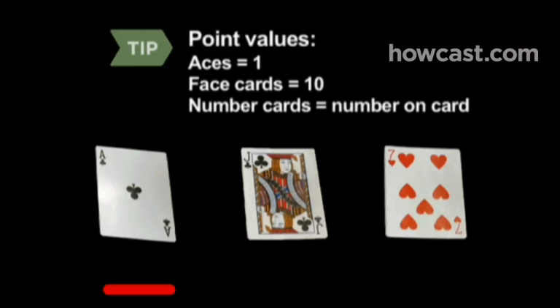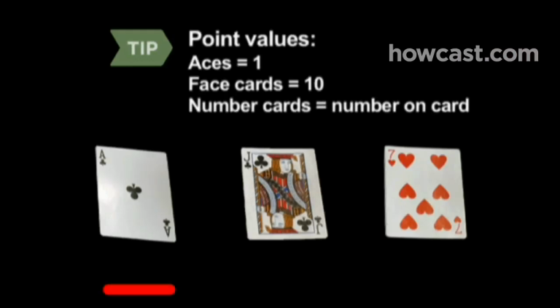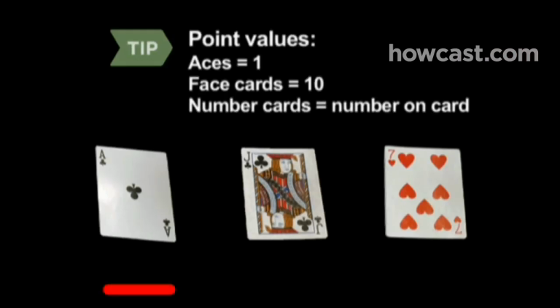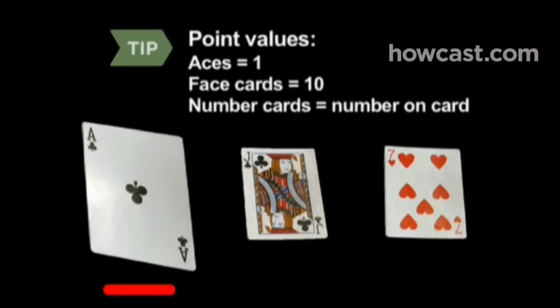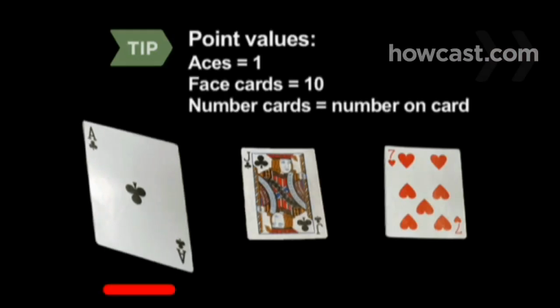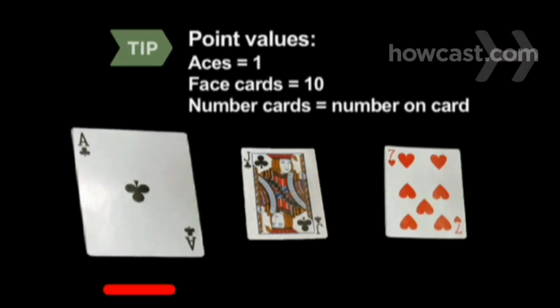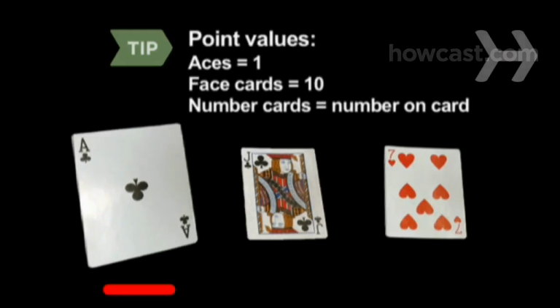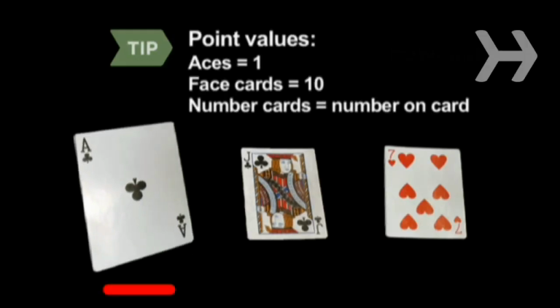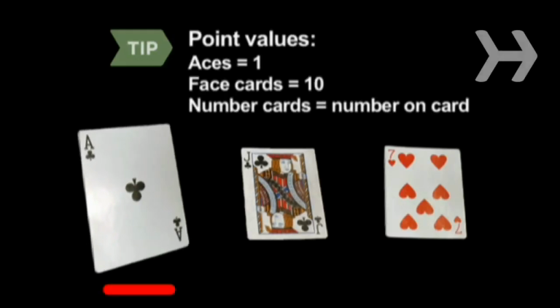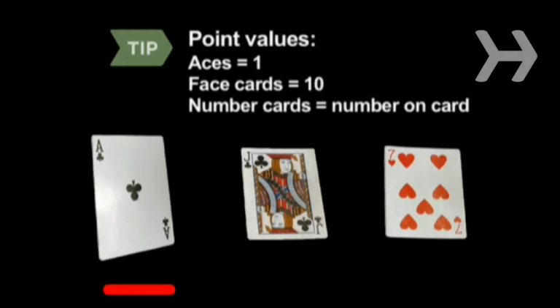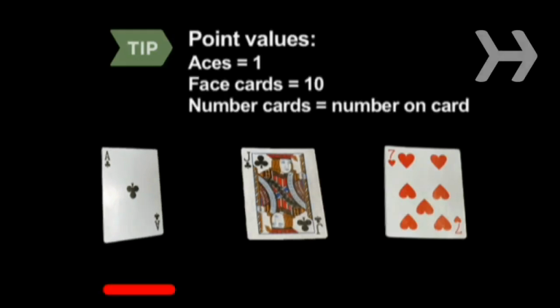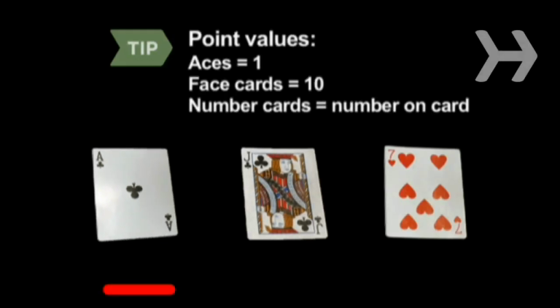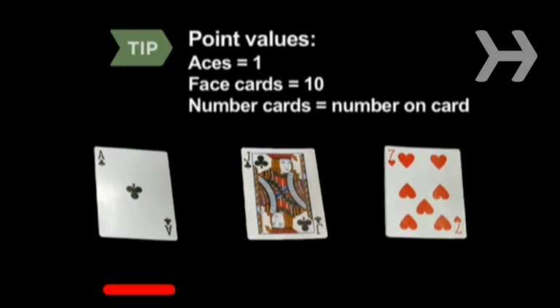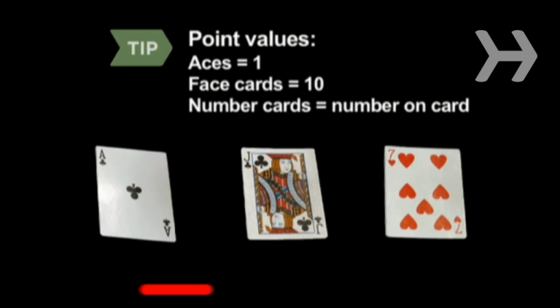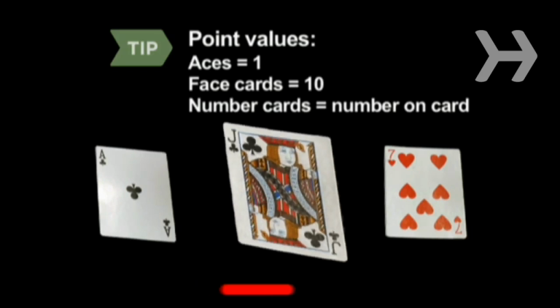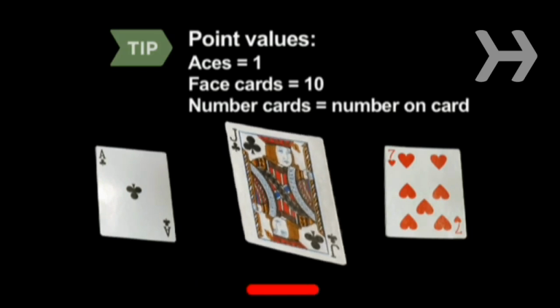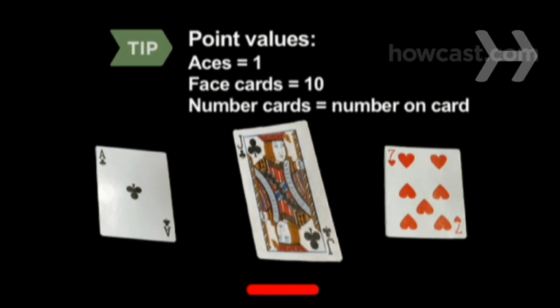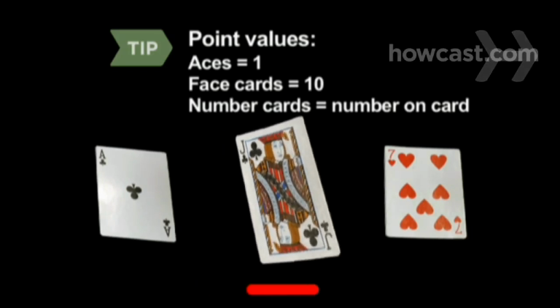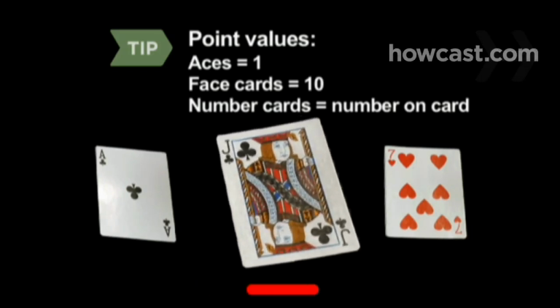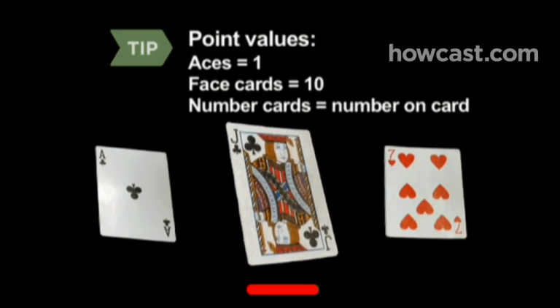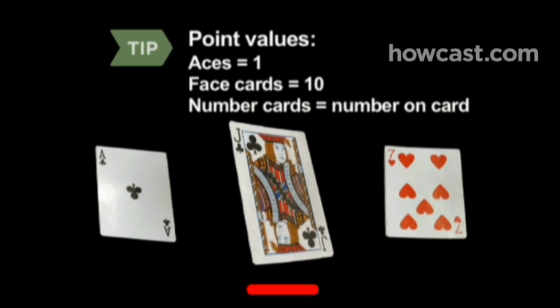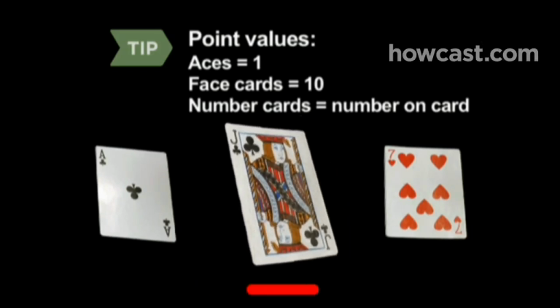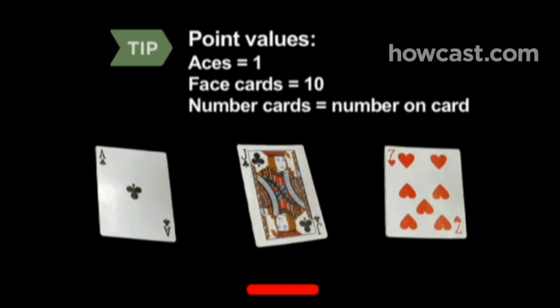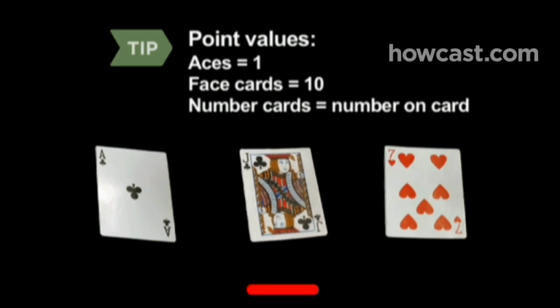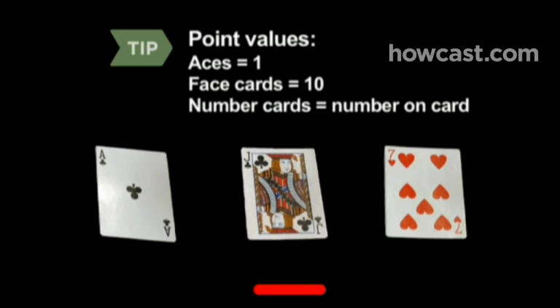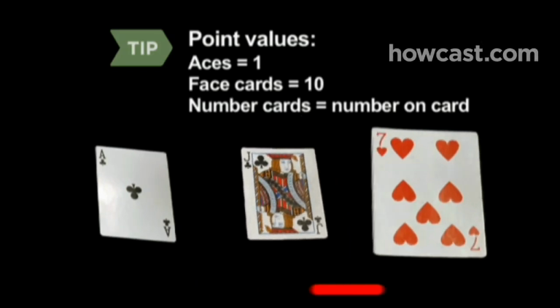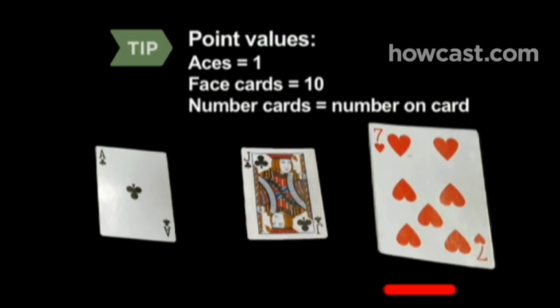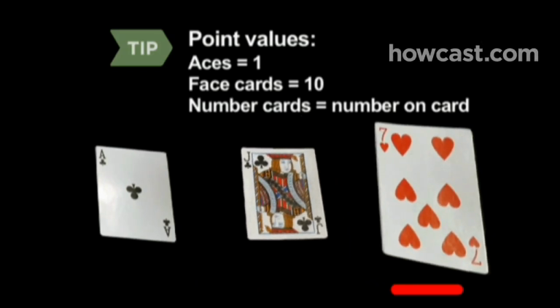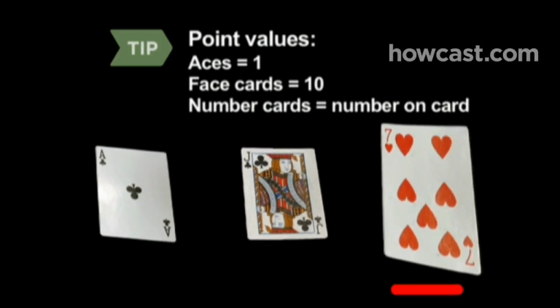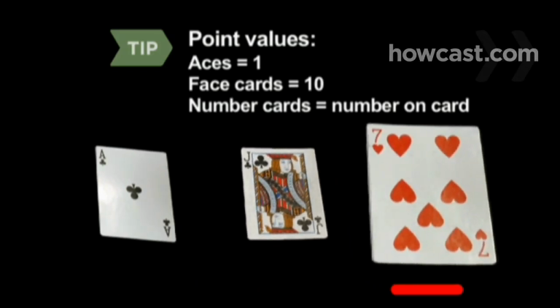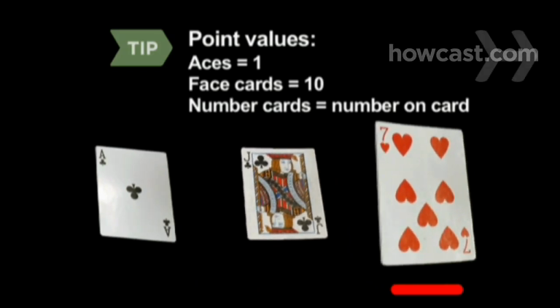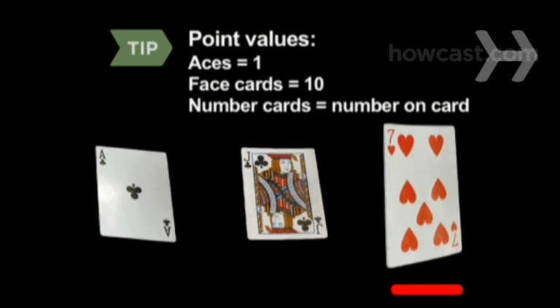In Gin, aces always have a one-point value. Face cards are worth 10 points, and number cards have the value of their number.